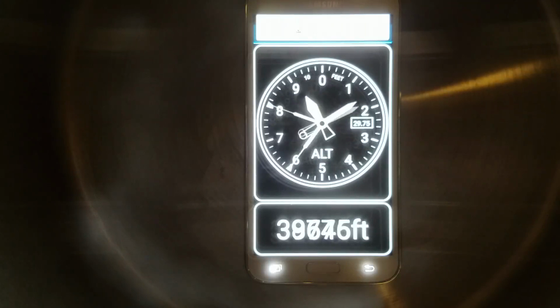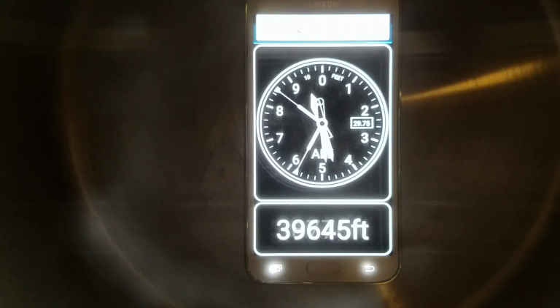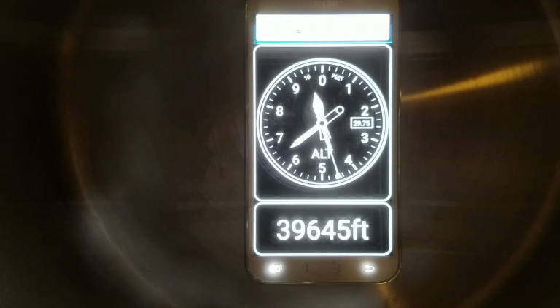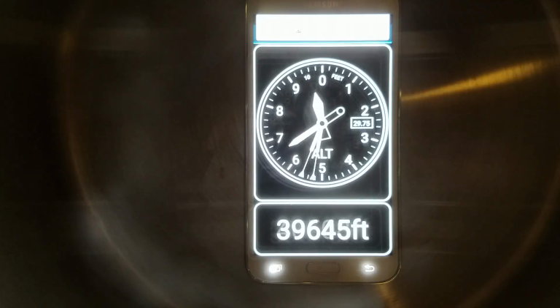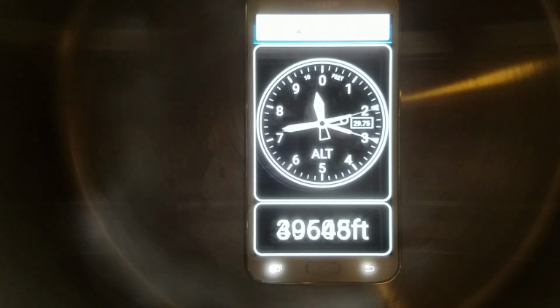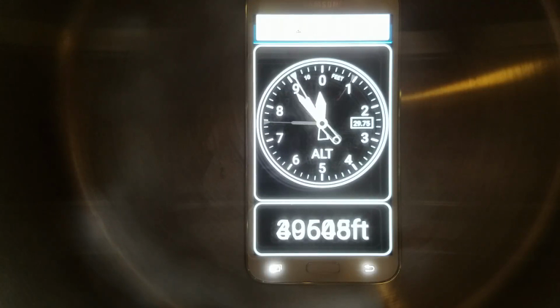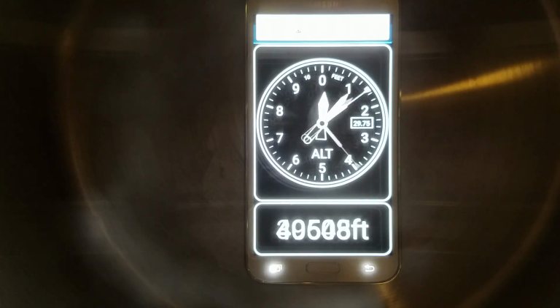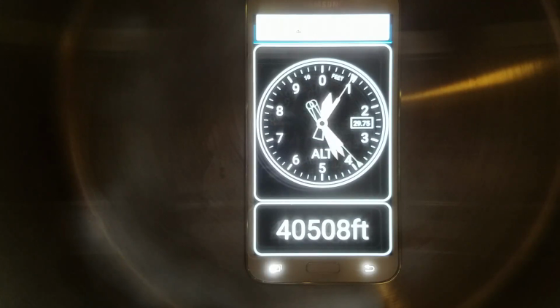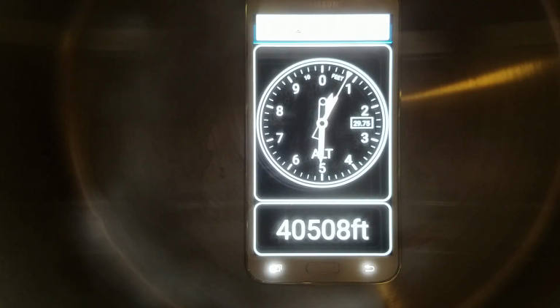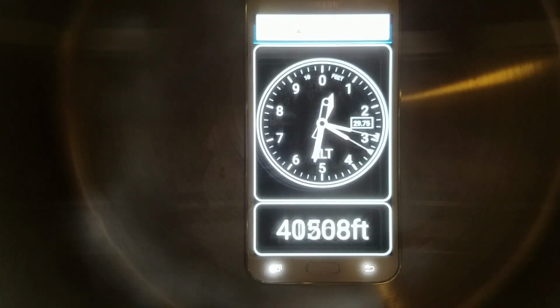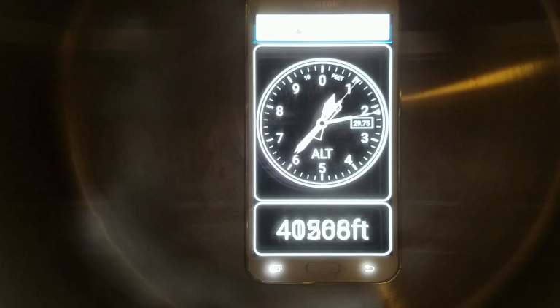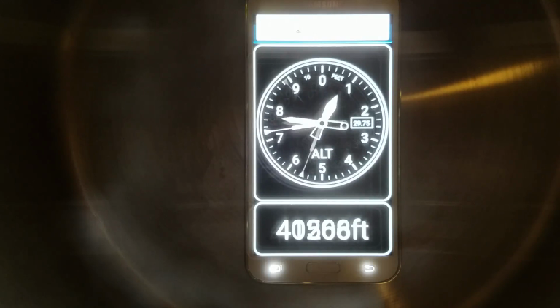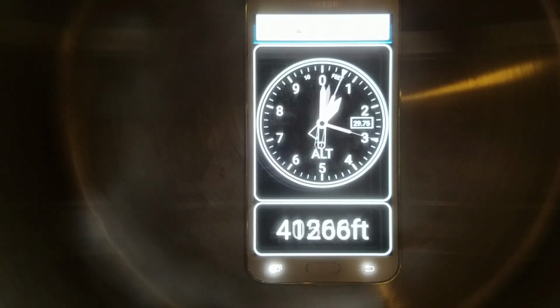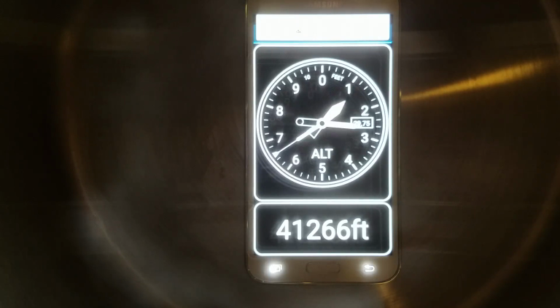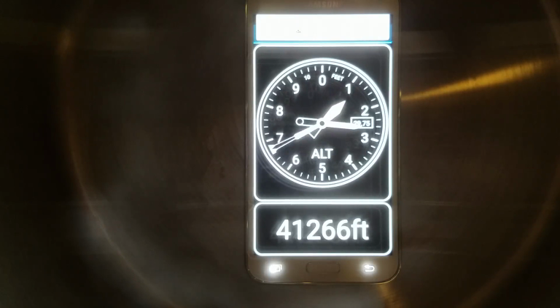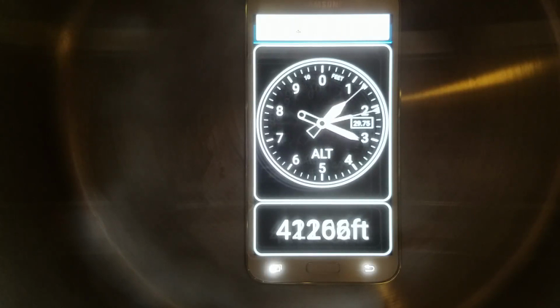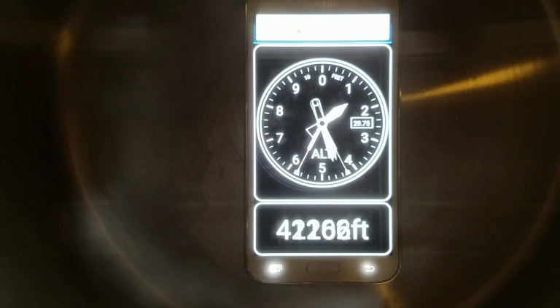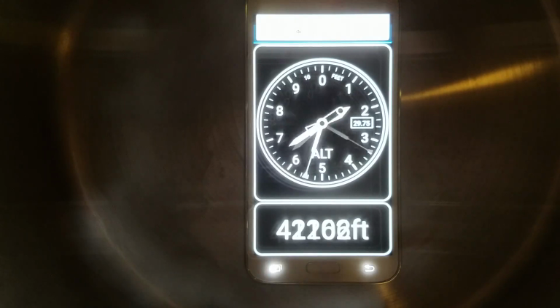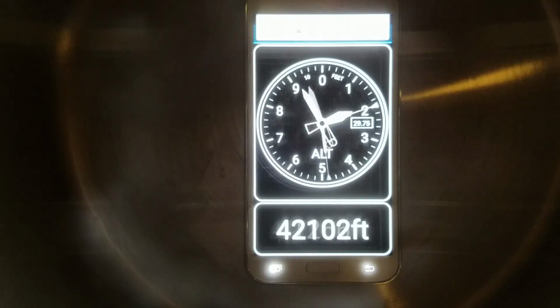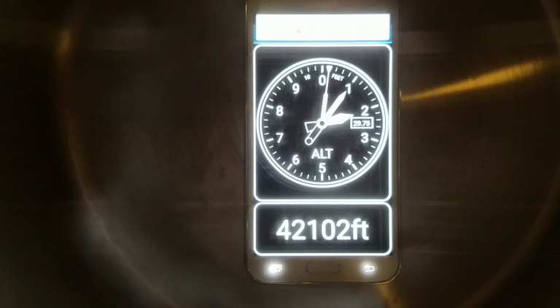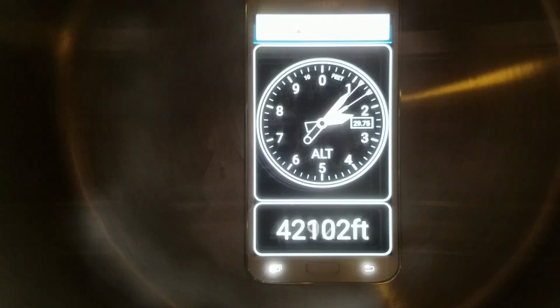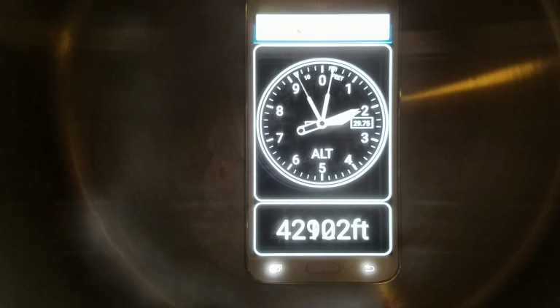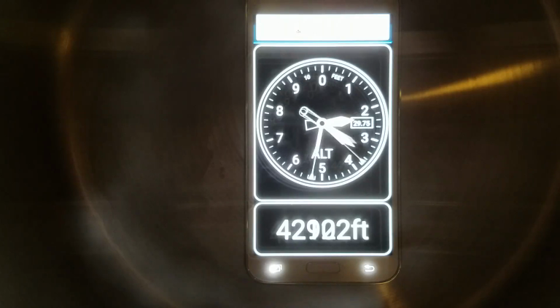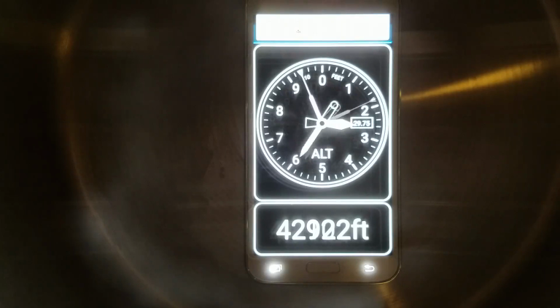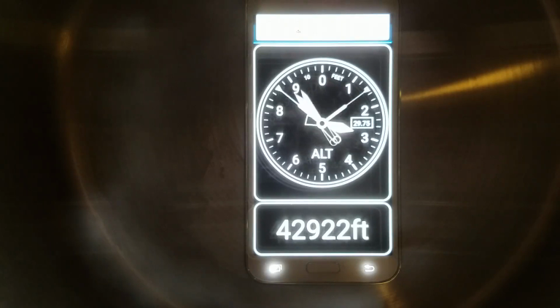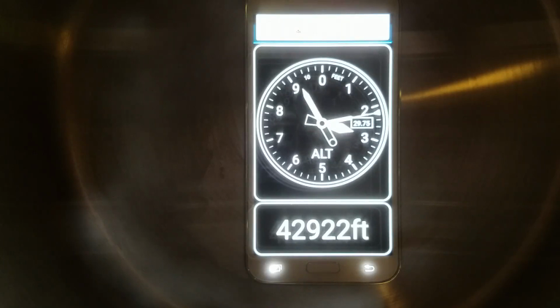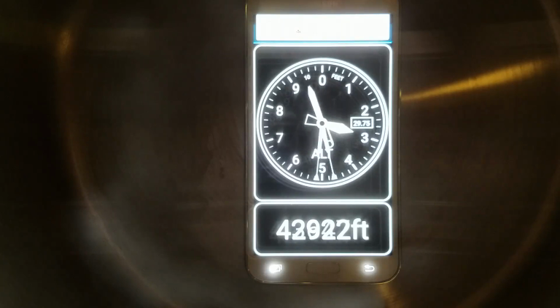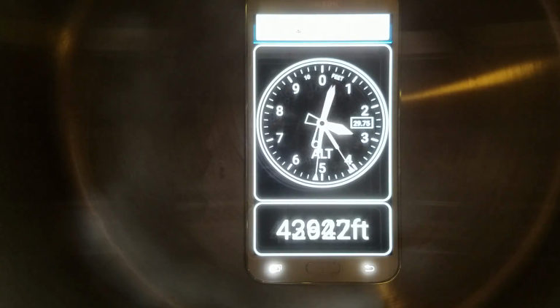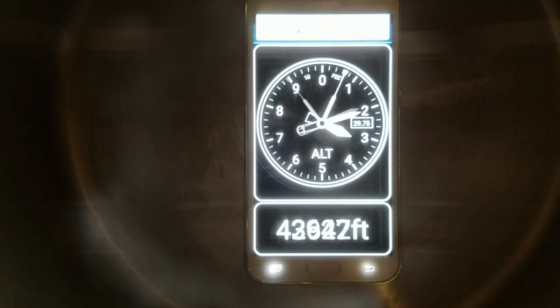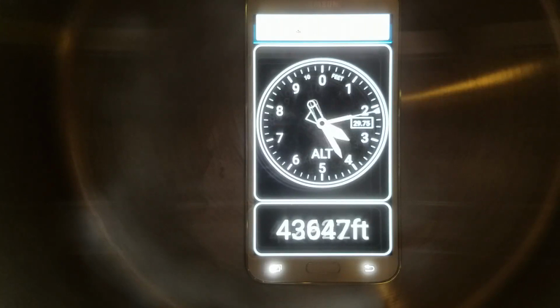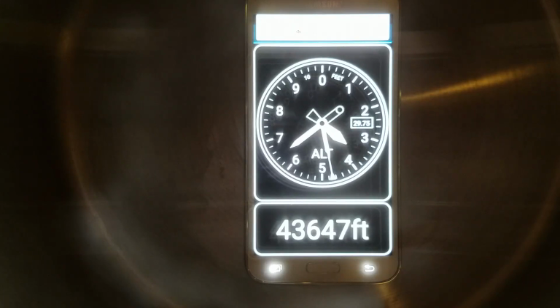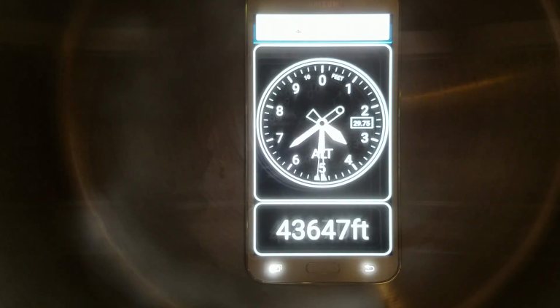There's a Snapchat notification. We're at 40,000 feet and climbing. That was pretty quick, too.